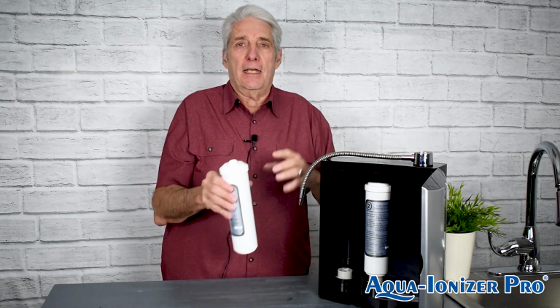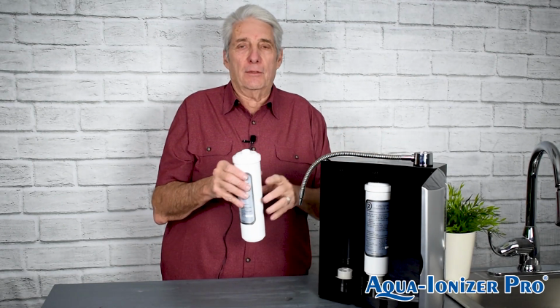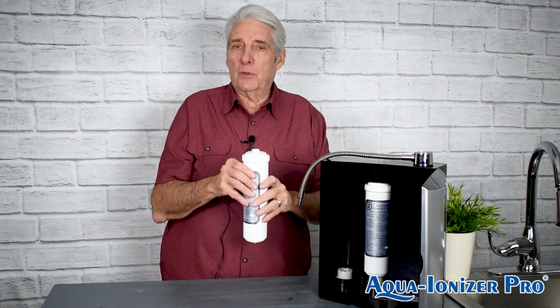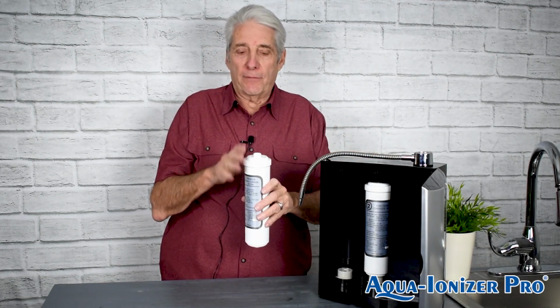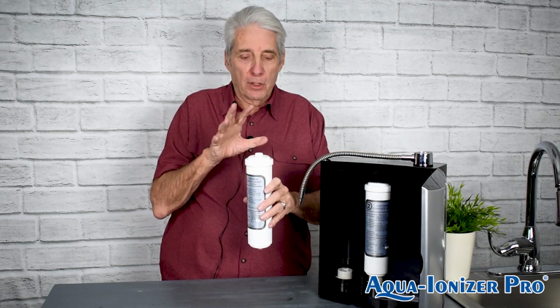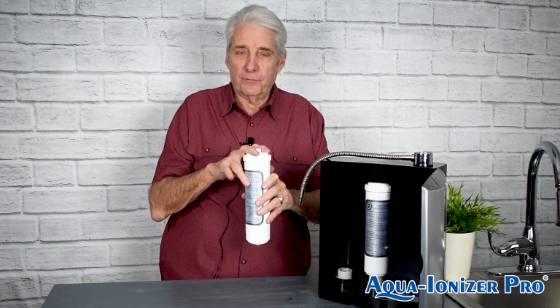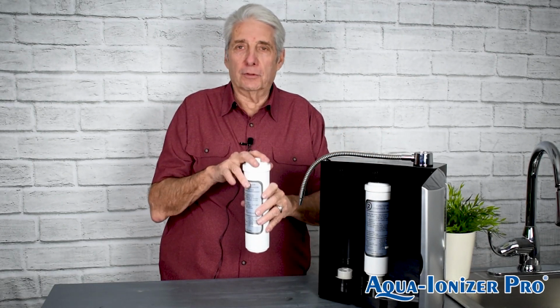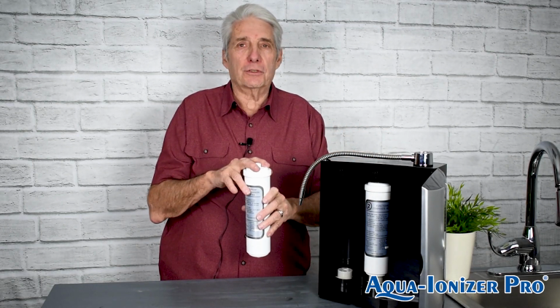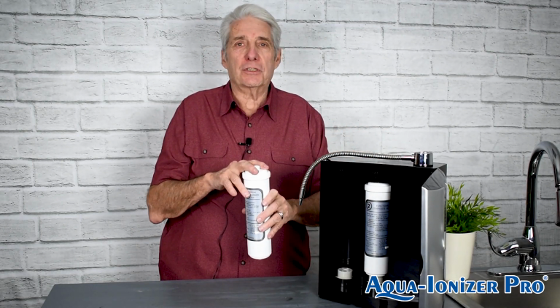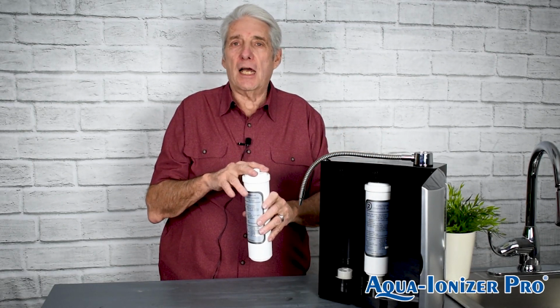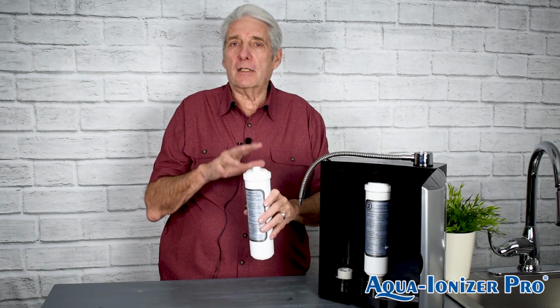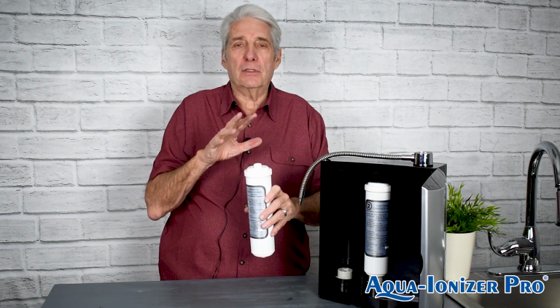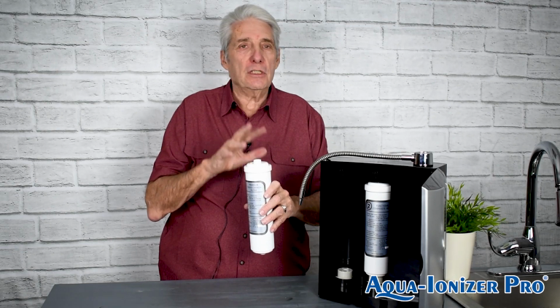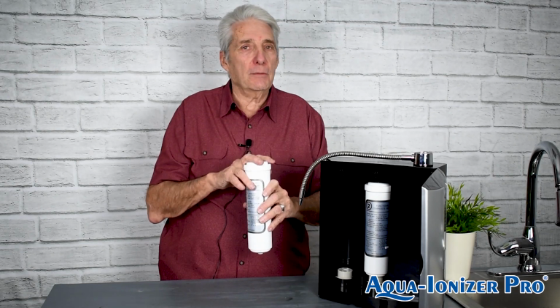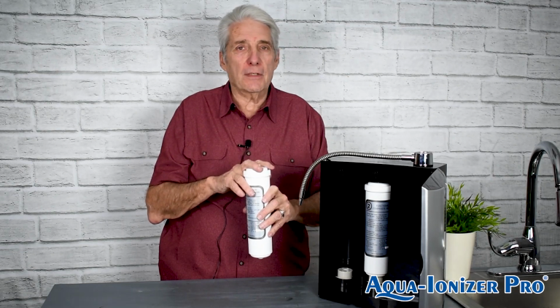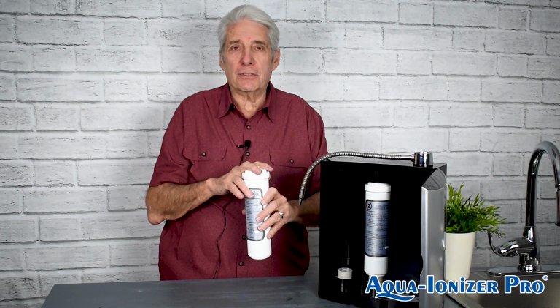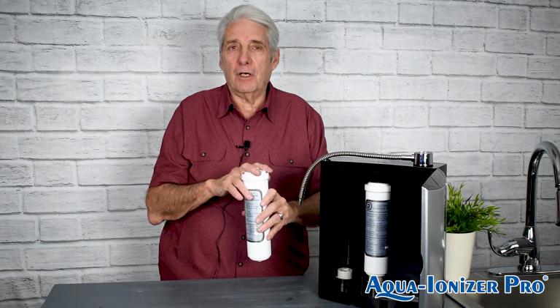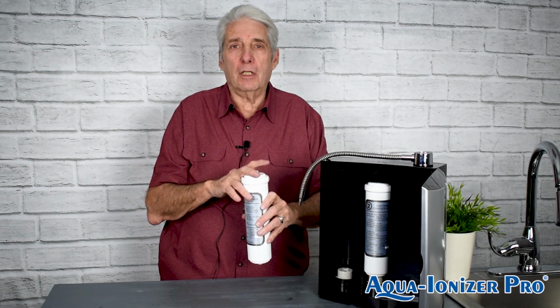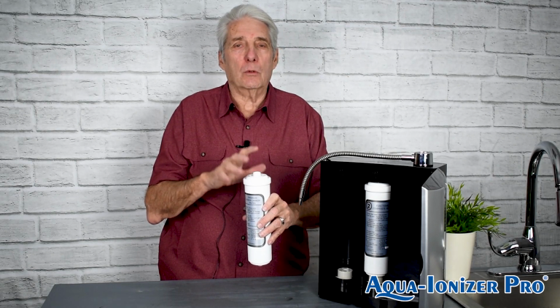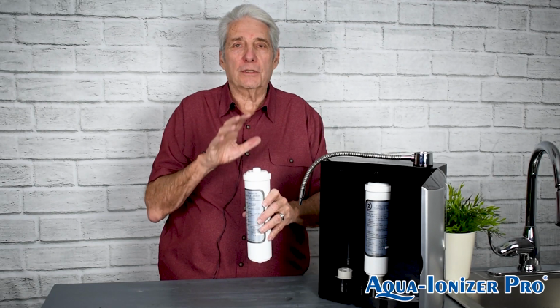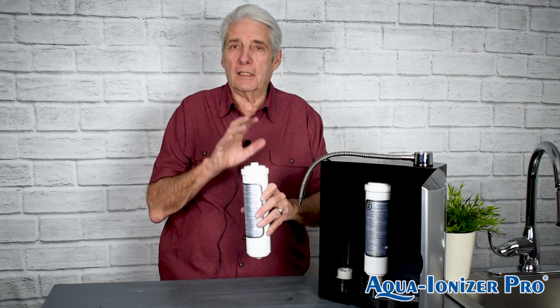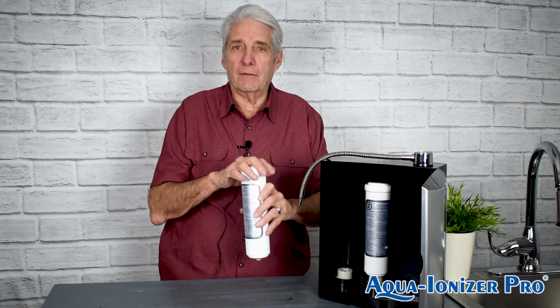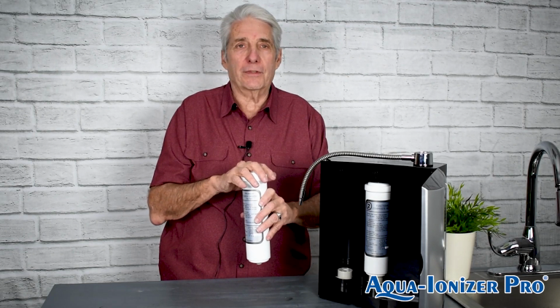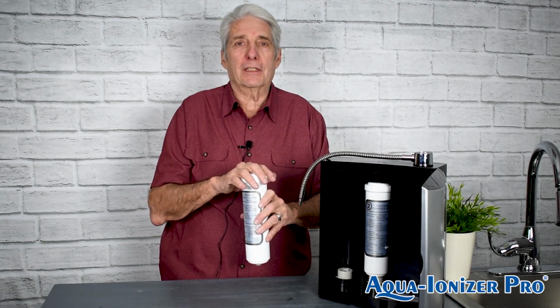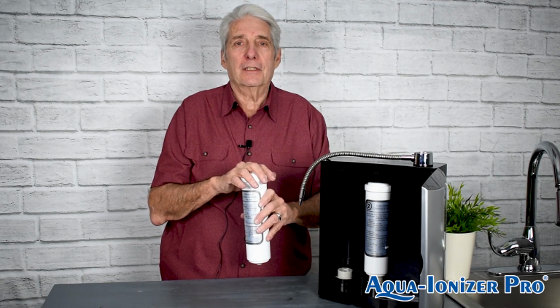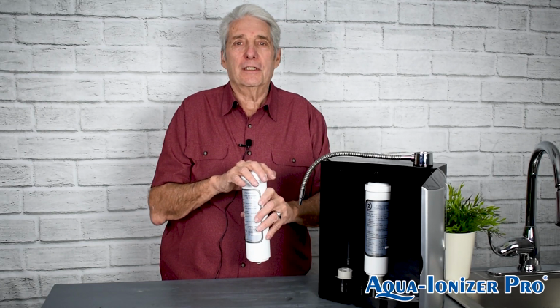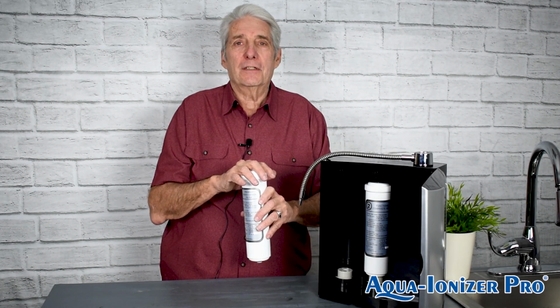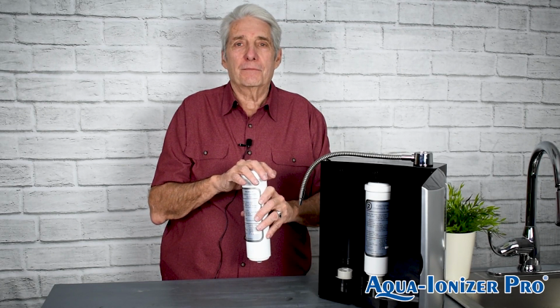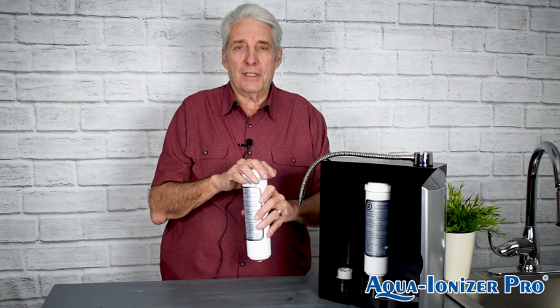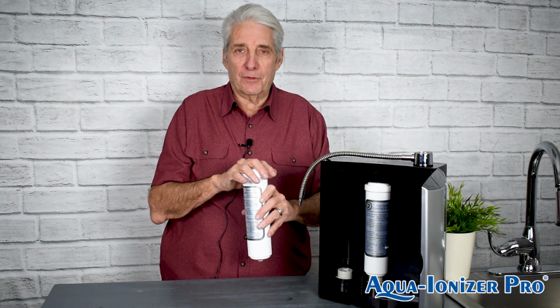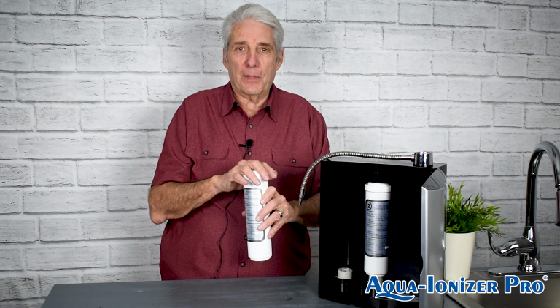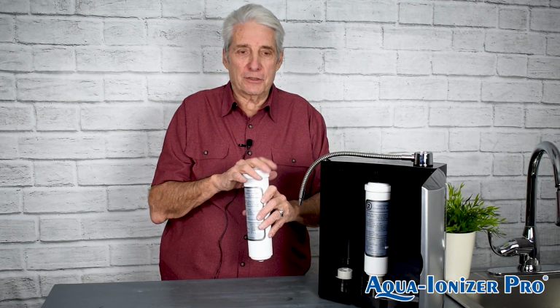We have all the filters in stock. If you need something, give us a call and we'll take care of everything. Thank you very much.